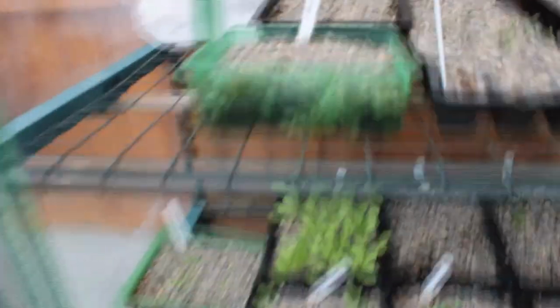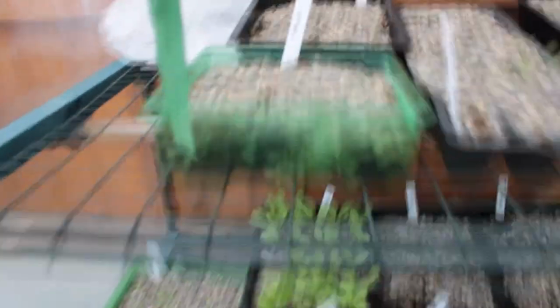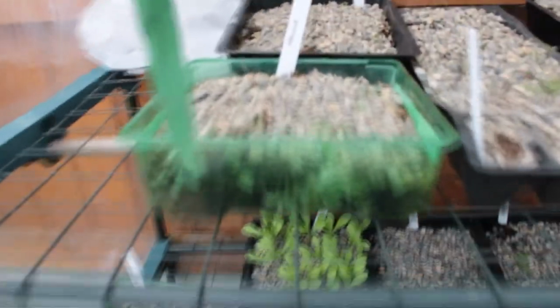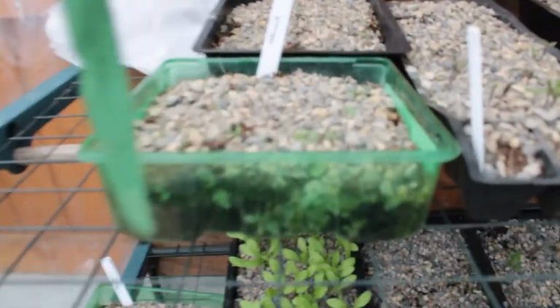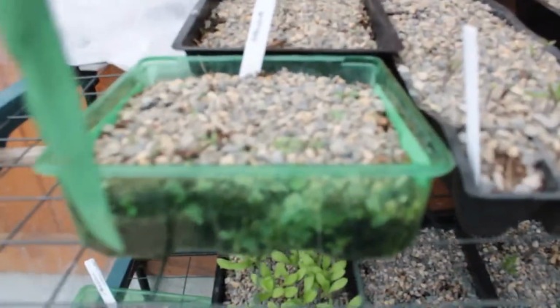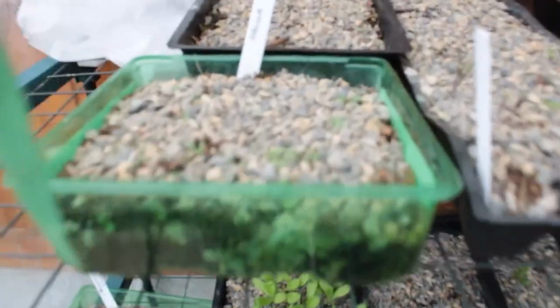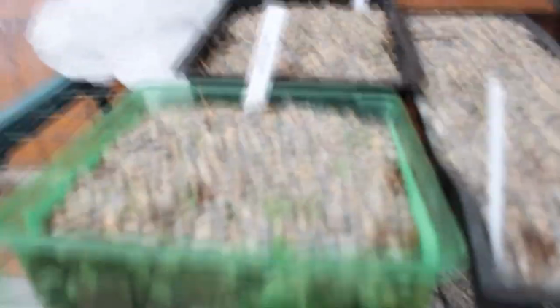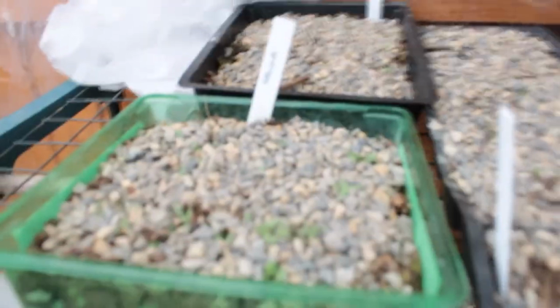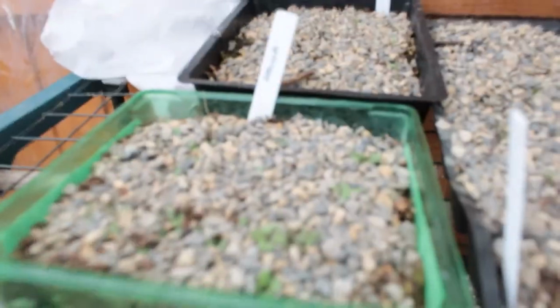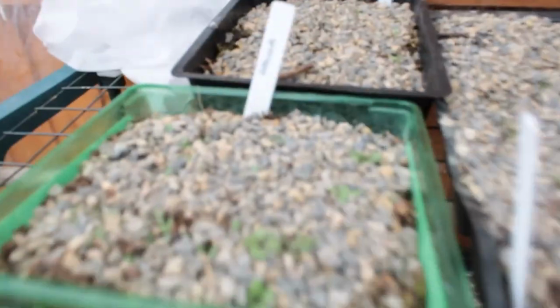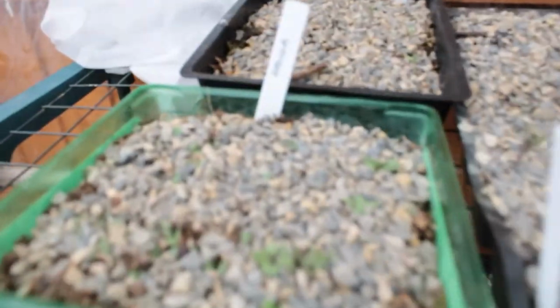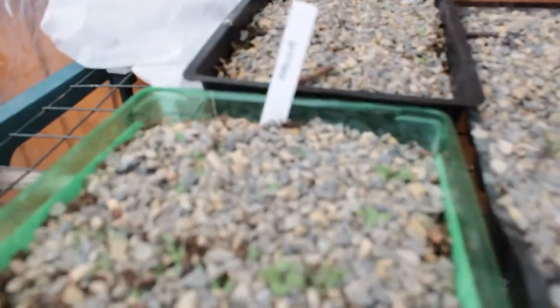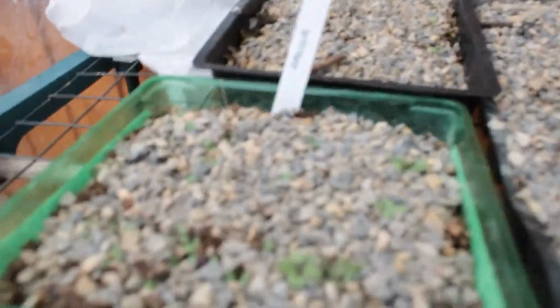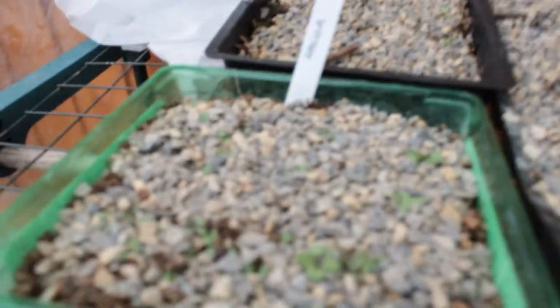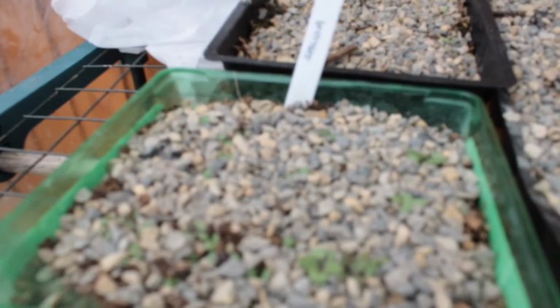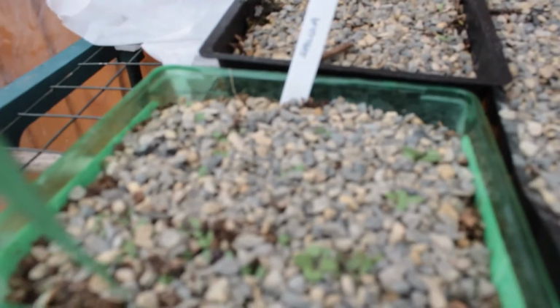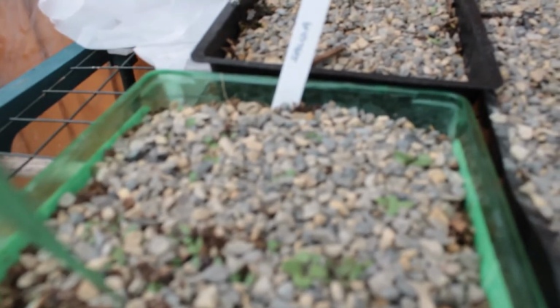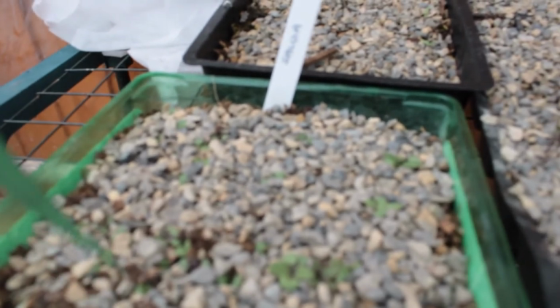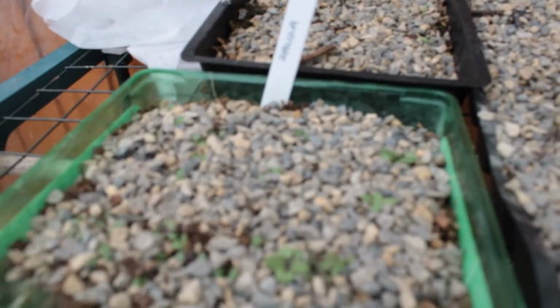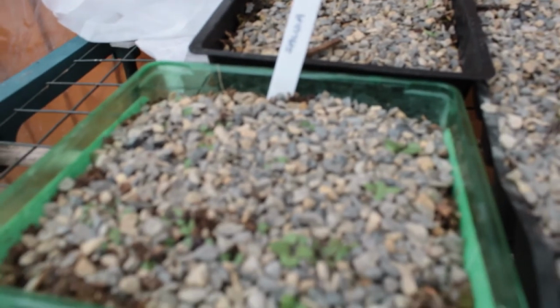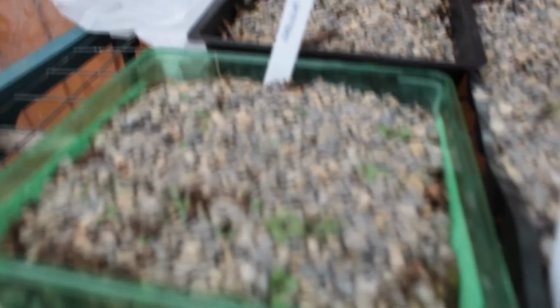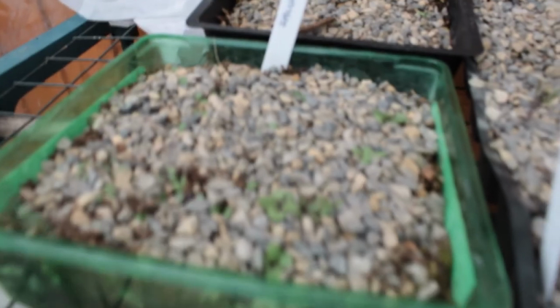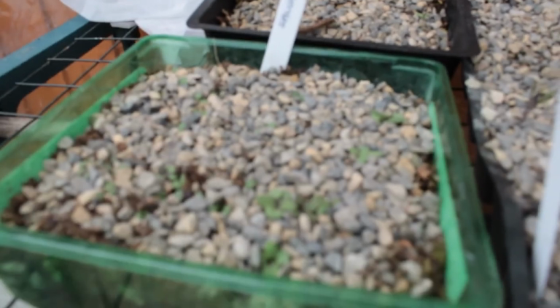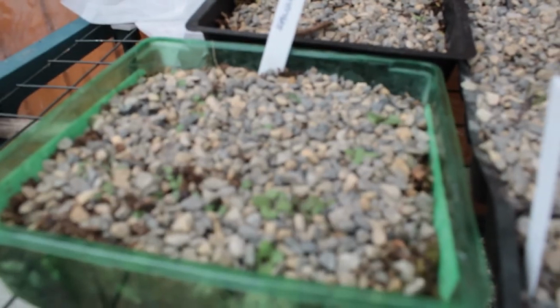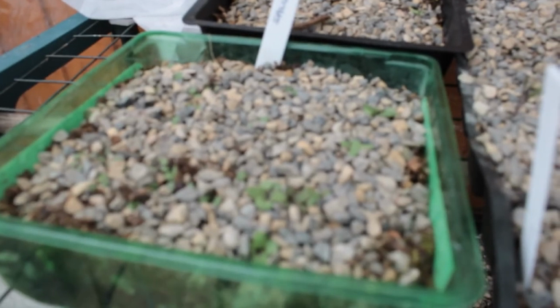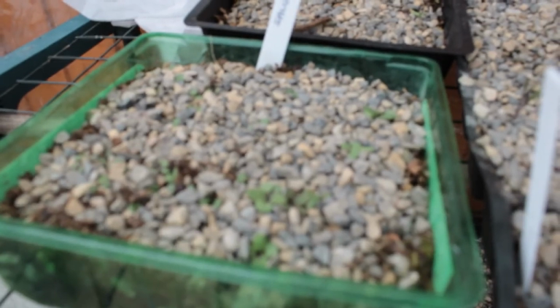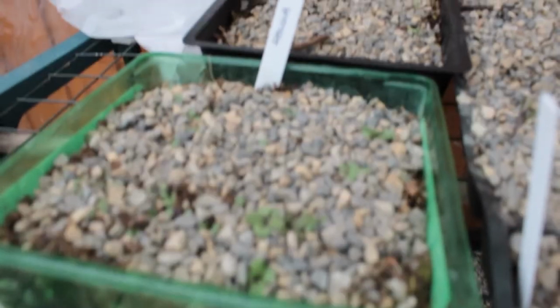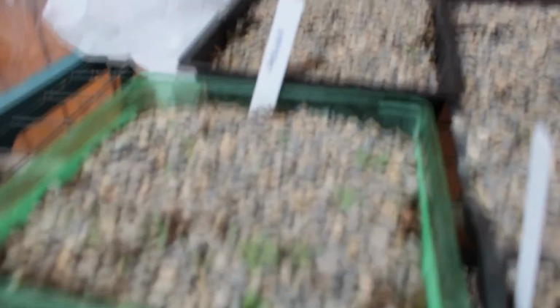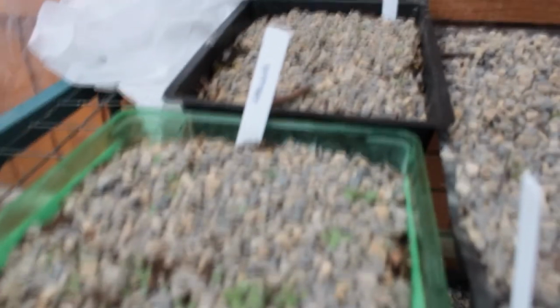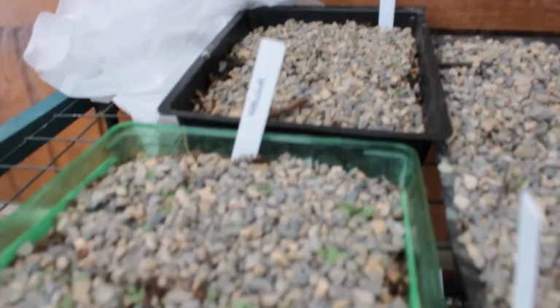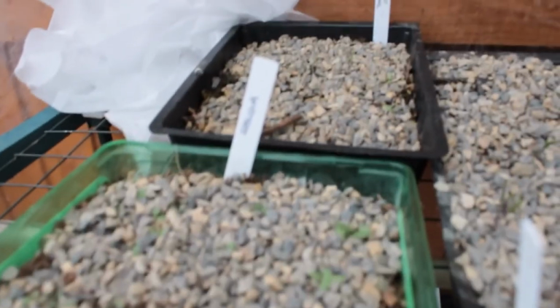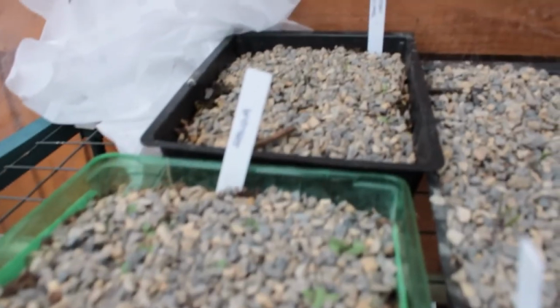I have lots of seeds started in the cold frame. It's a mixture of flowers and veg, and some are ready to be pricked out and potted on.